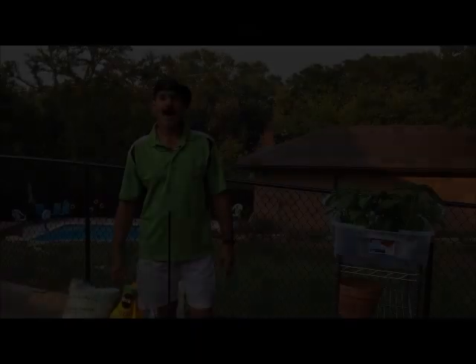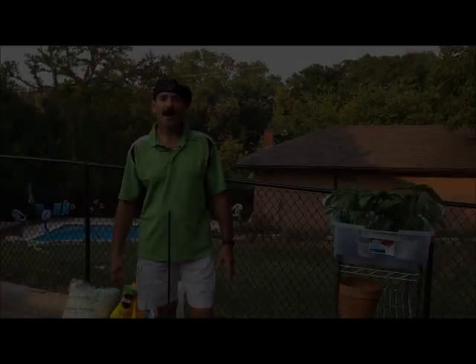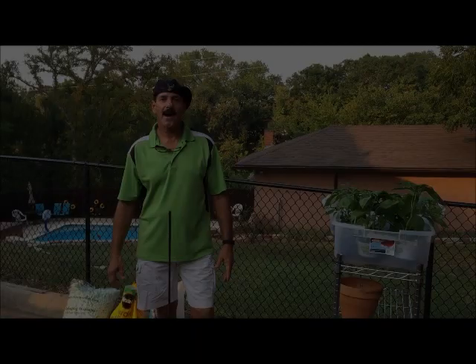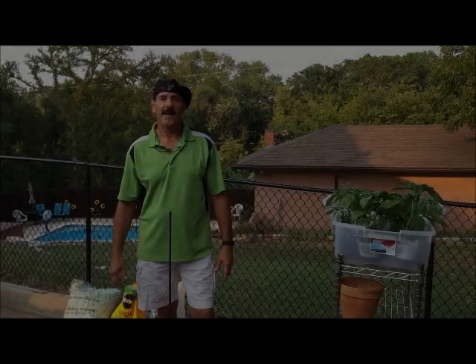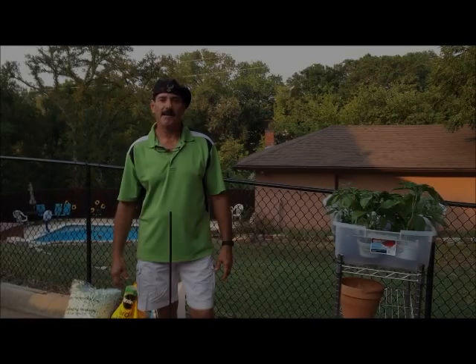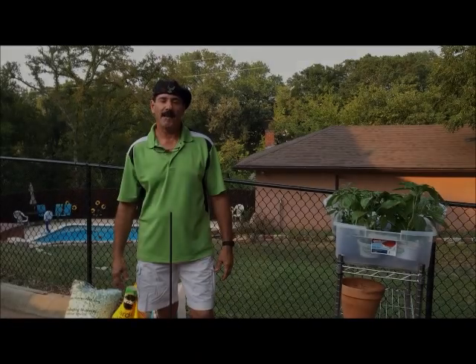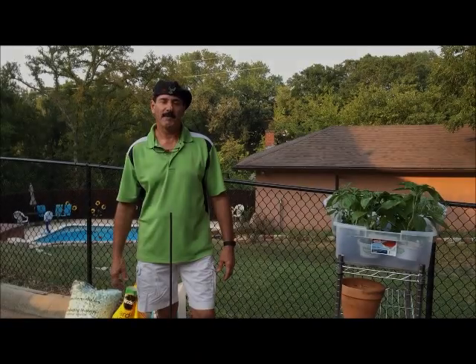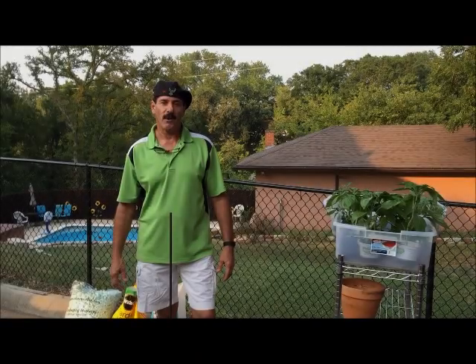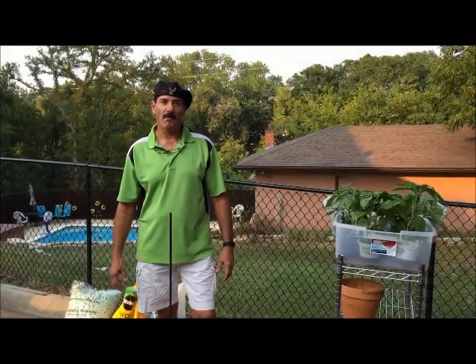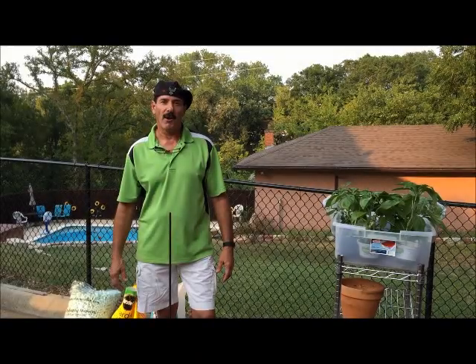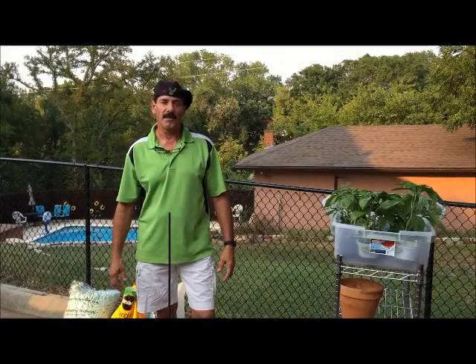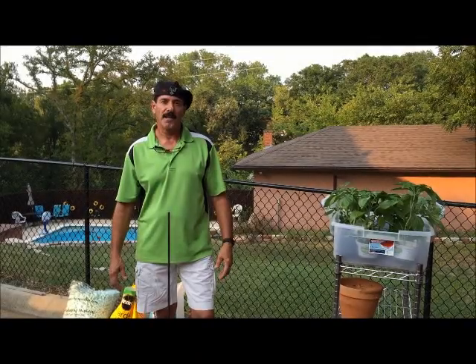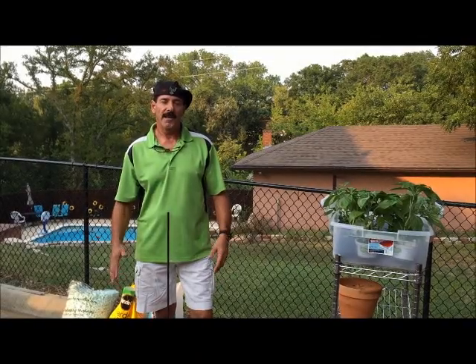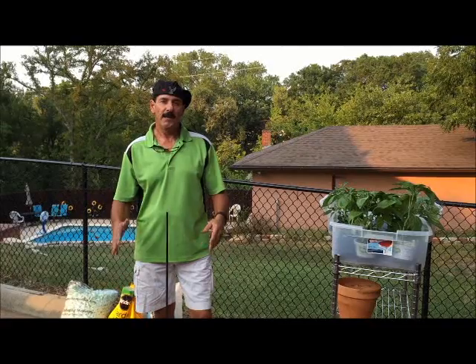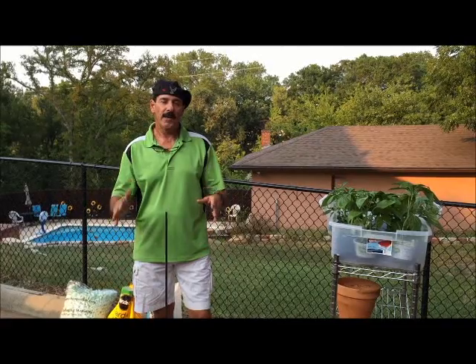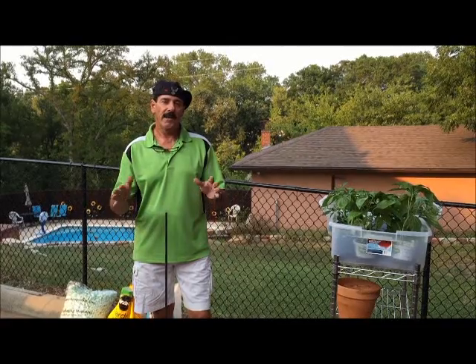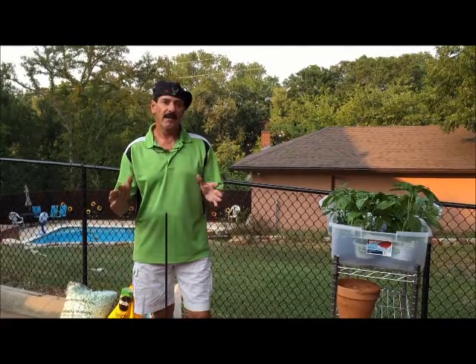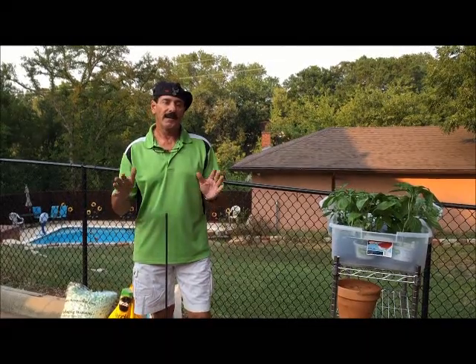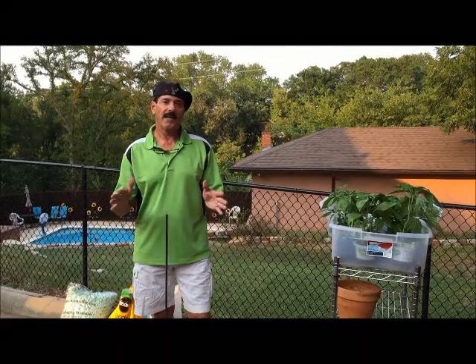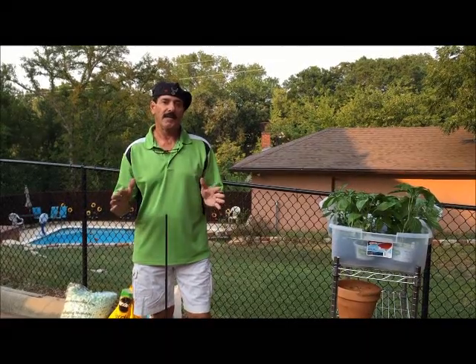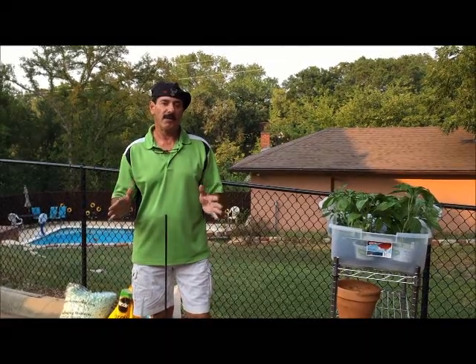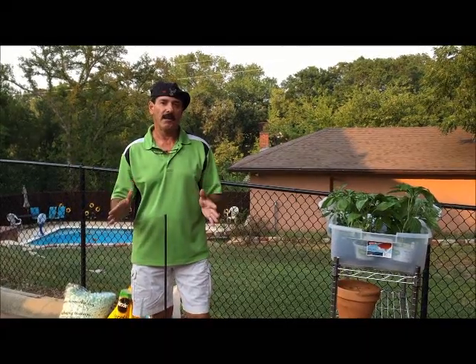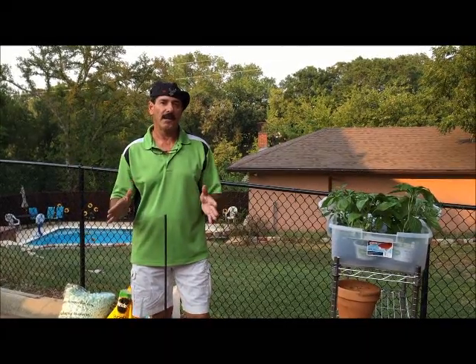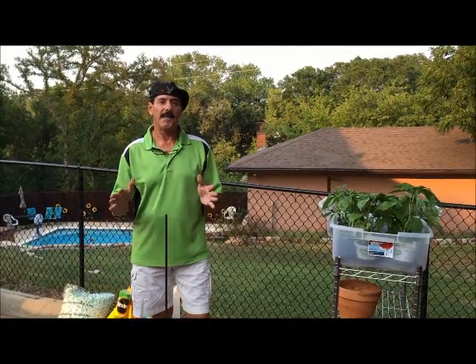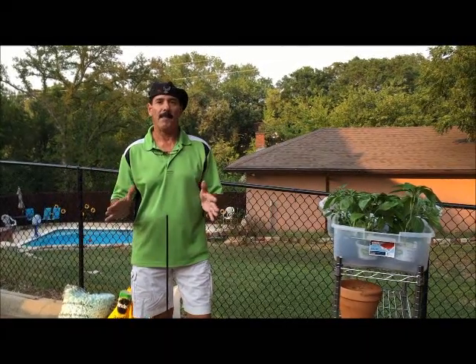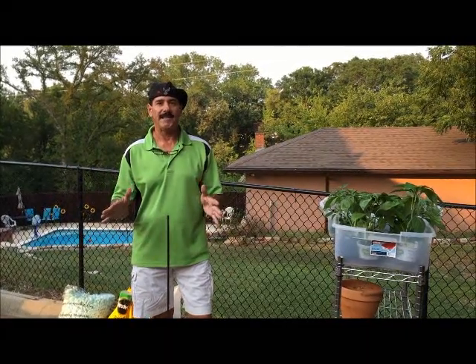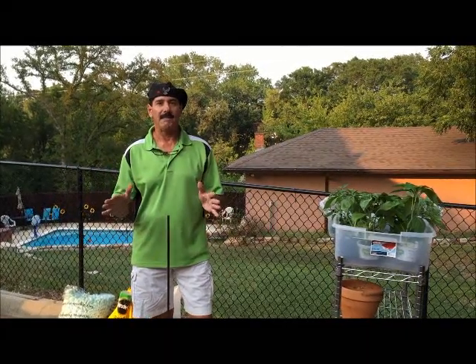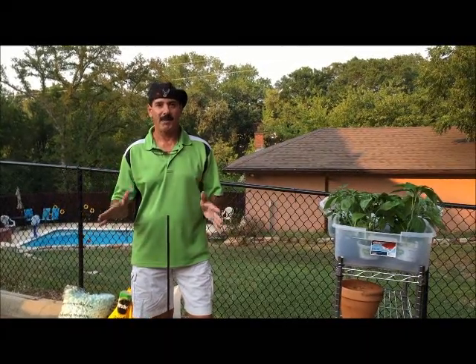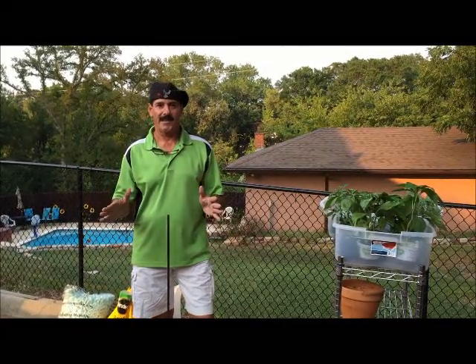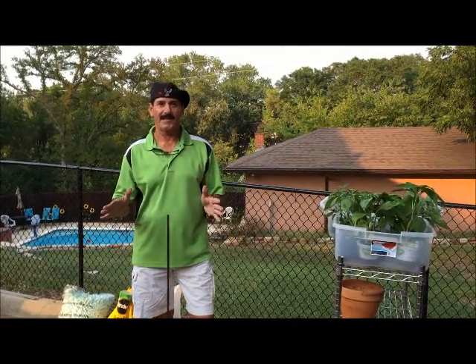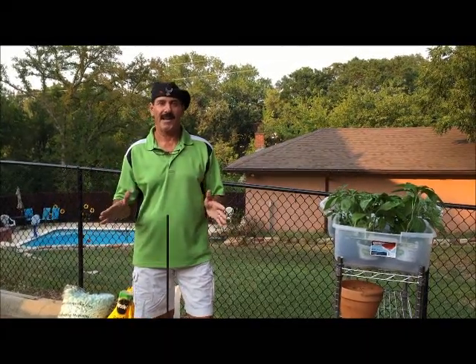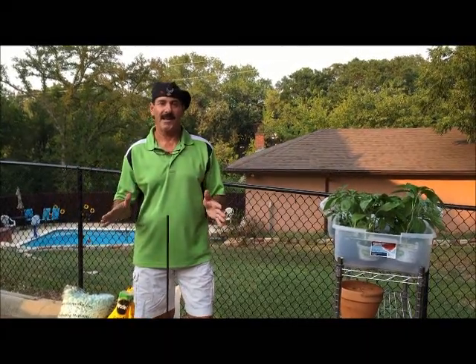Hi, my name is Robert Barnes and we're here today to build the Amazing Plant Stand.